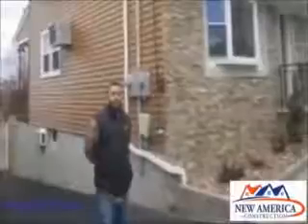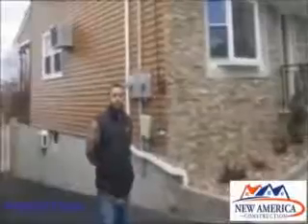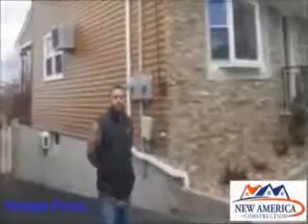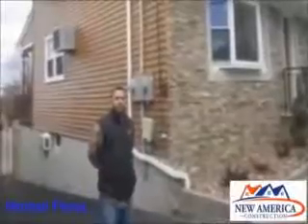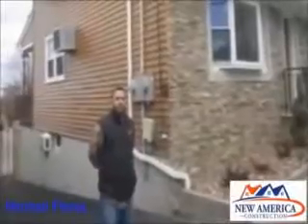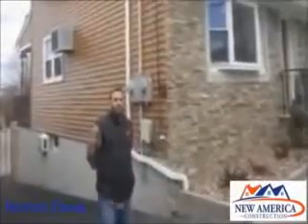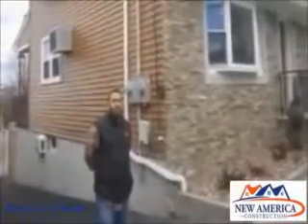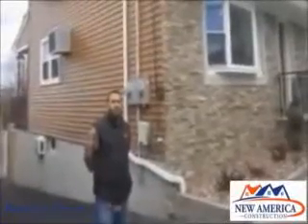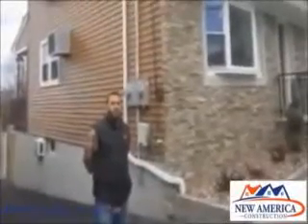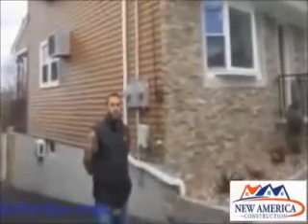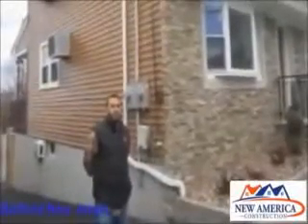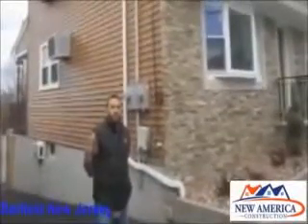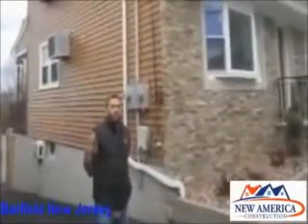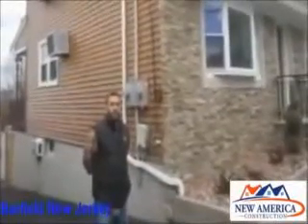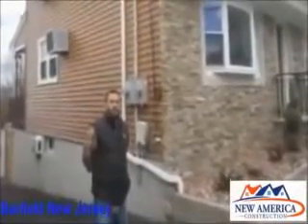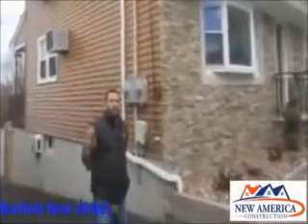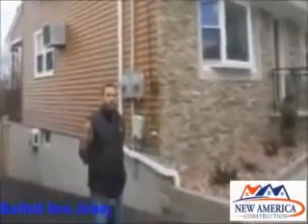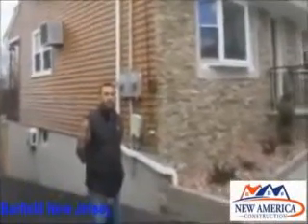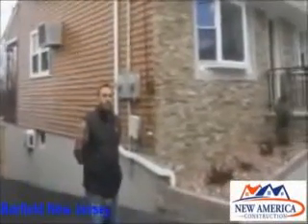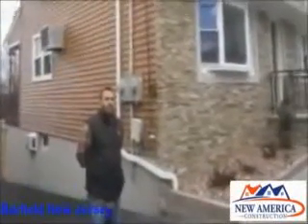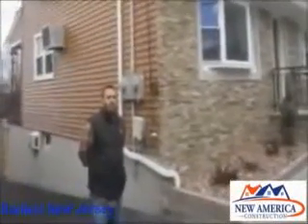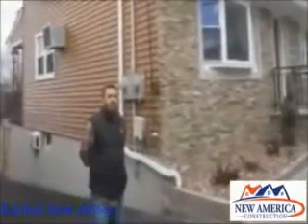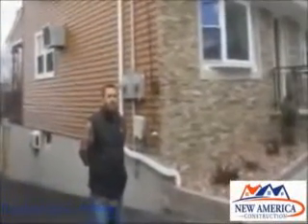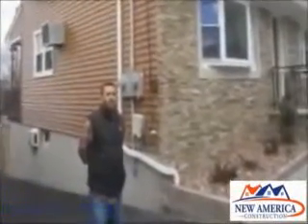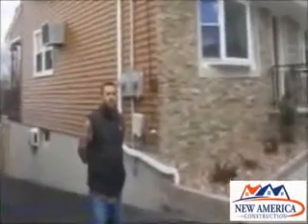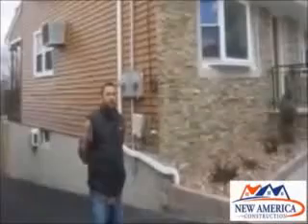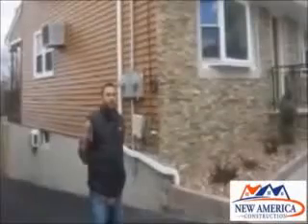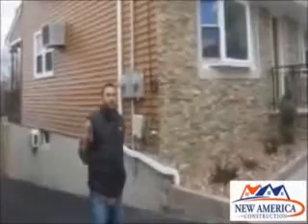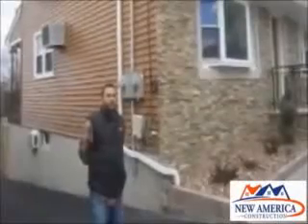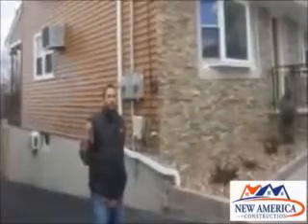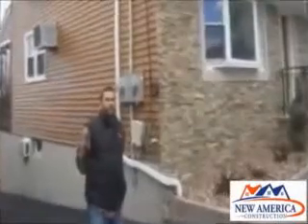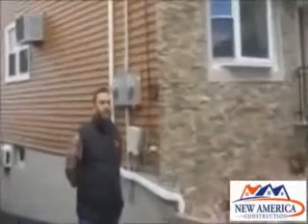Herman Flores in Garfield, New Jersey. Herman, we just finished your vinyl siding. Let me ask you, what do you think about the quality of the work?